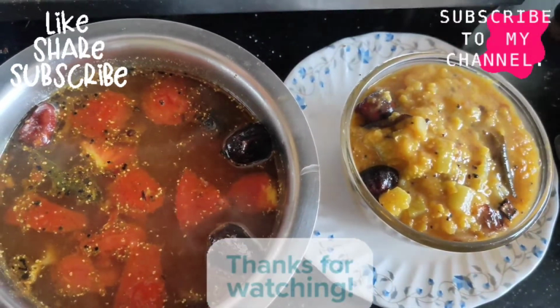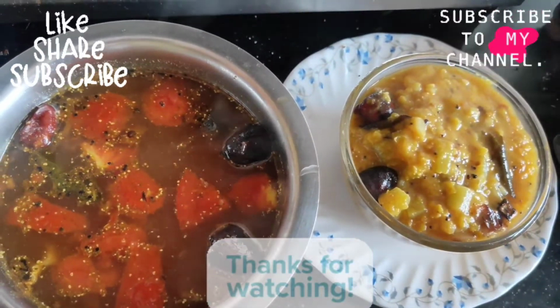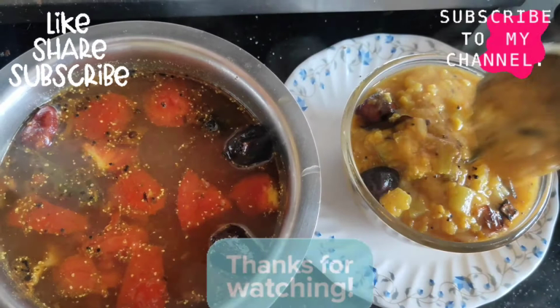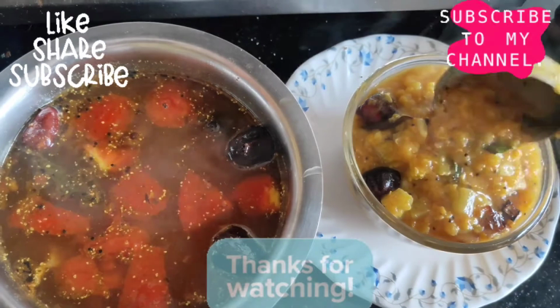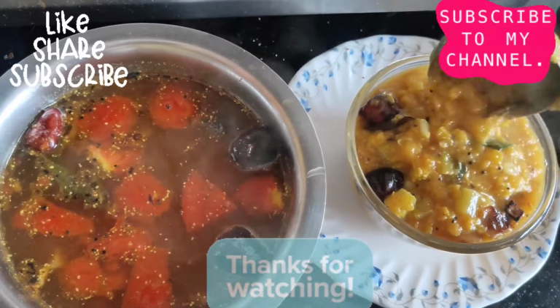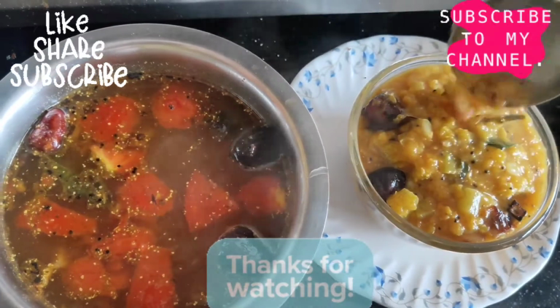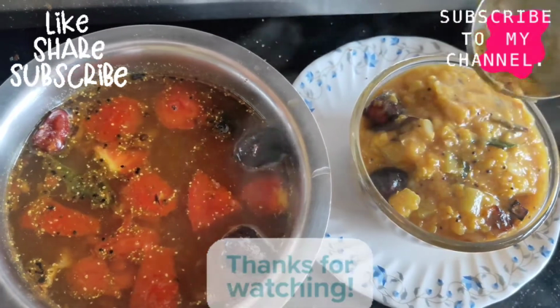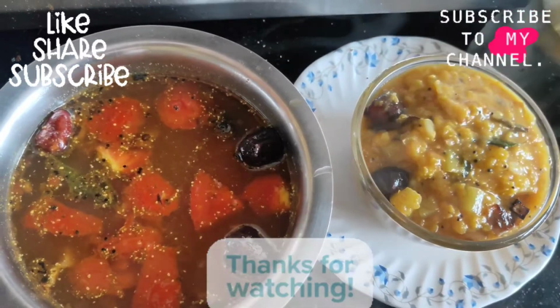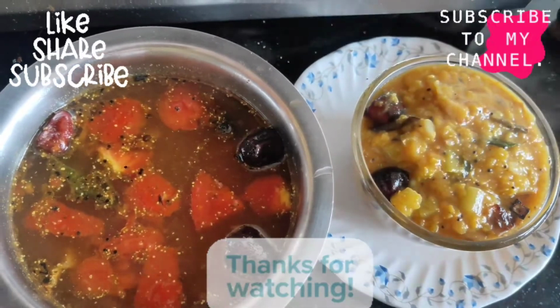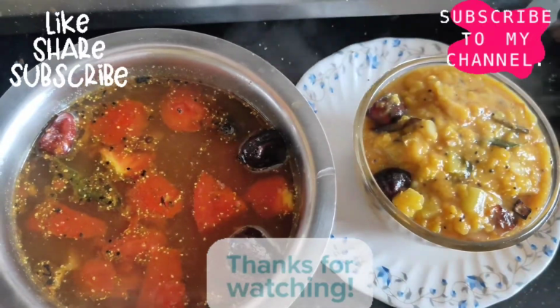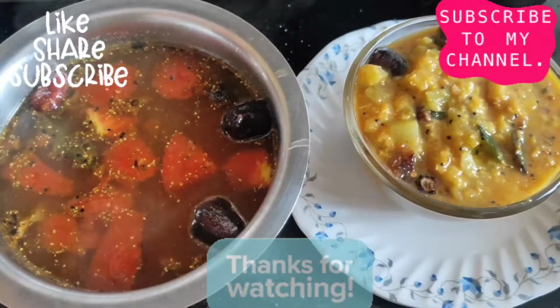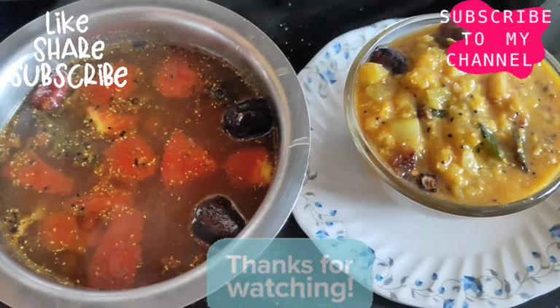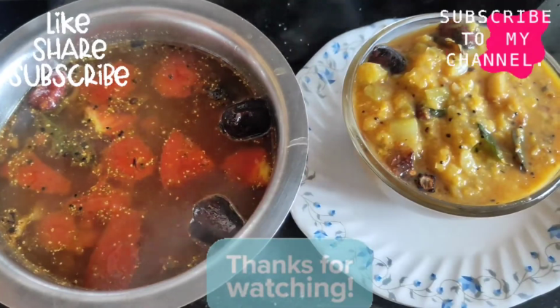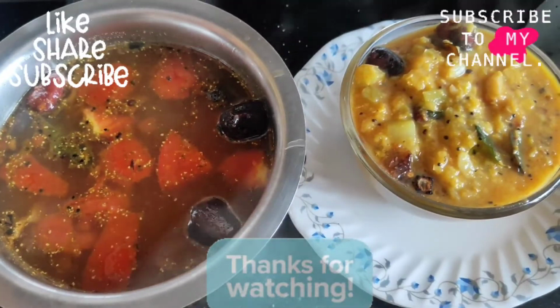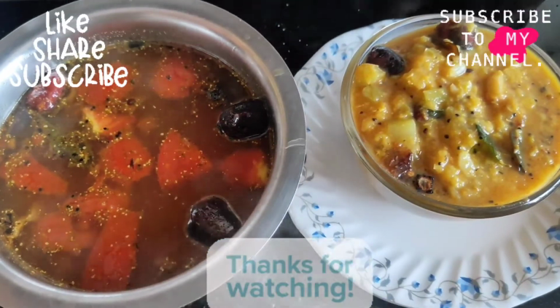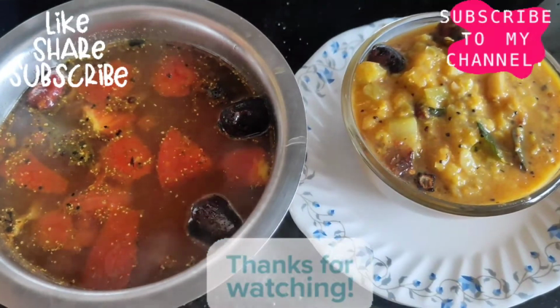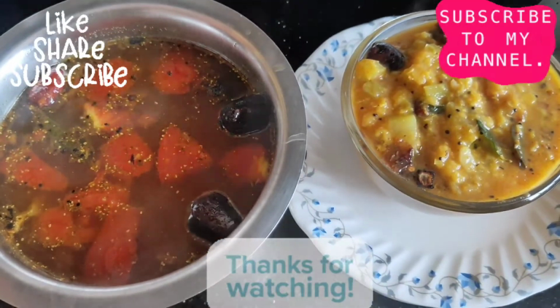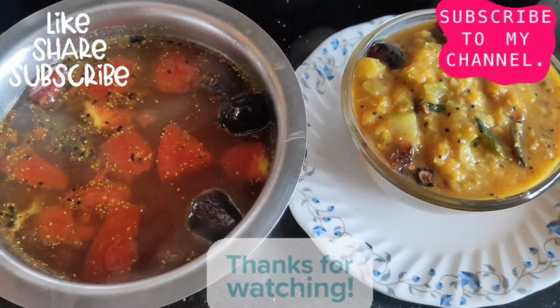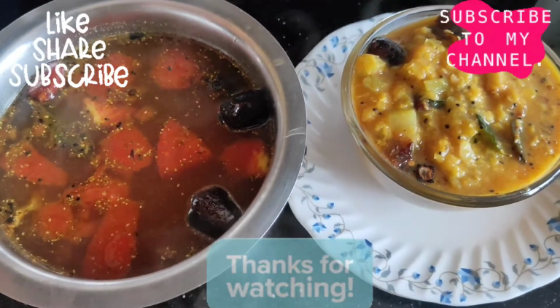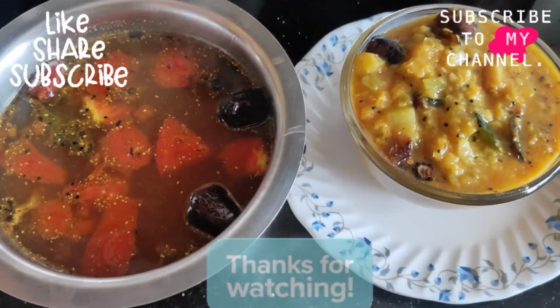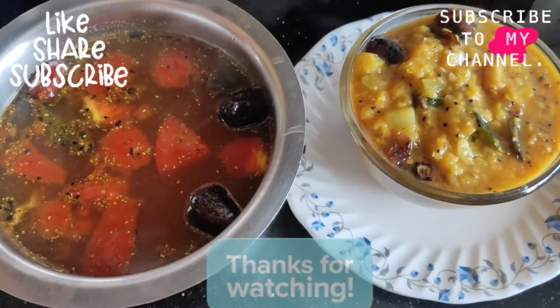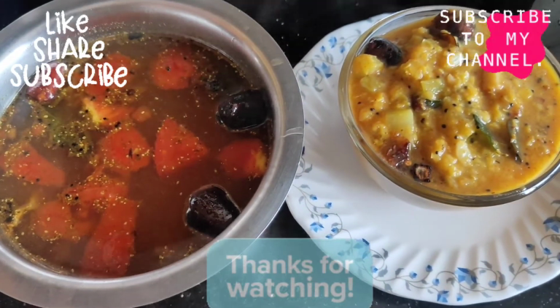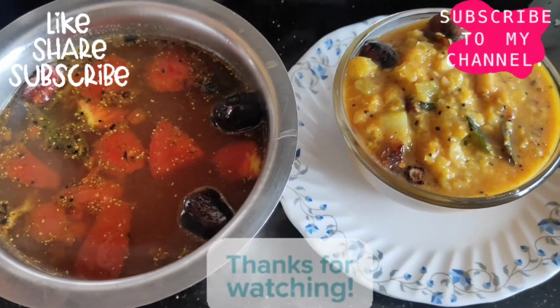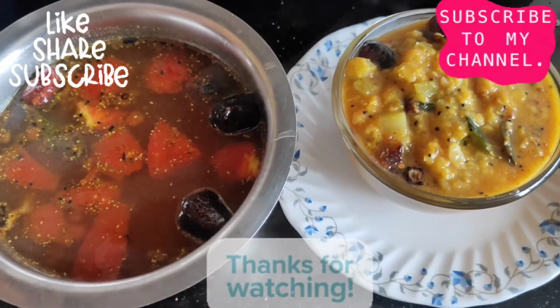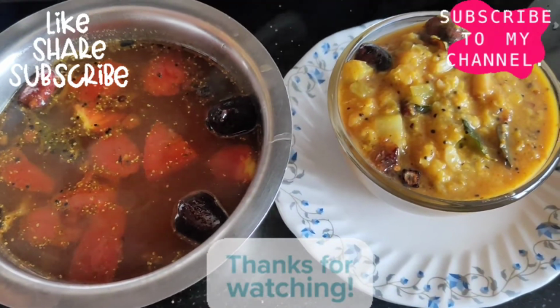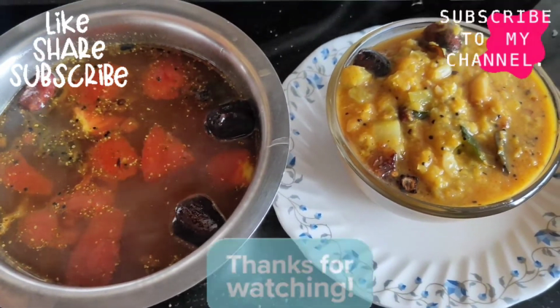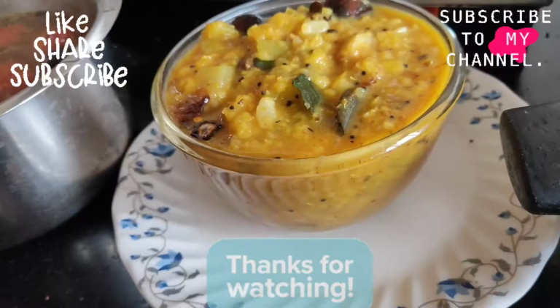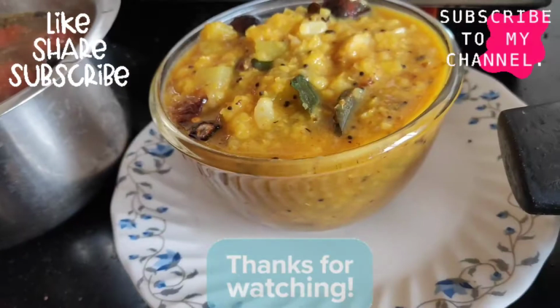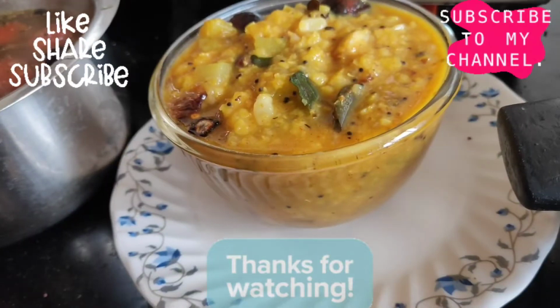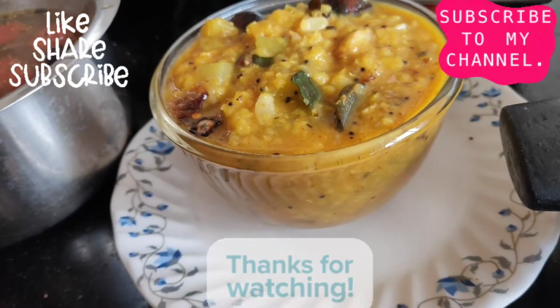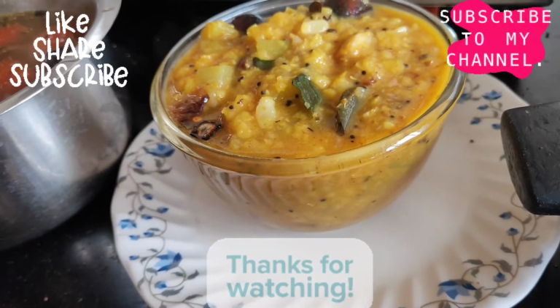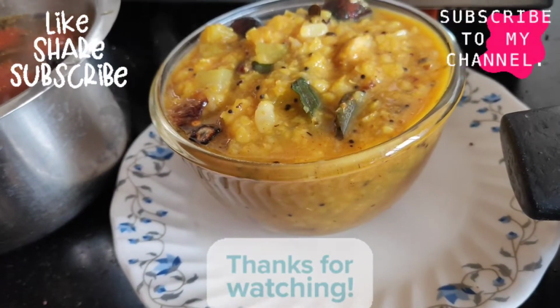If you do, share, like and subscribe. Thank you.